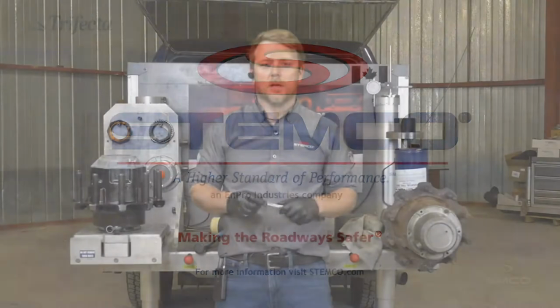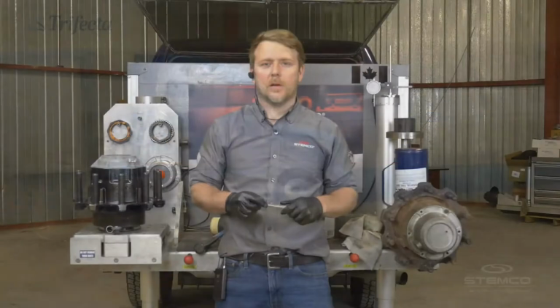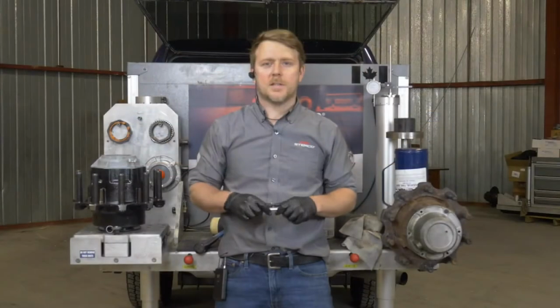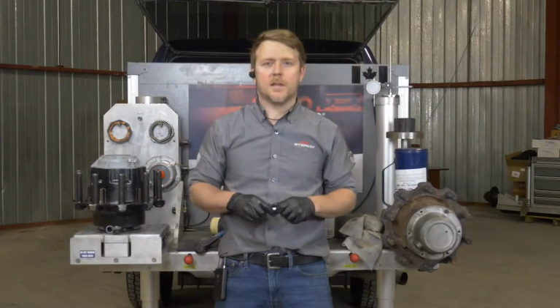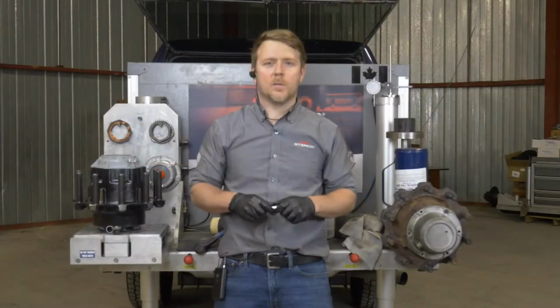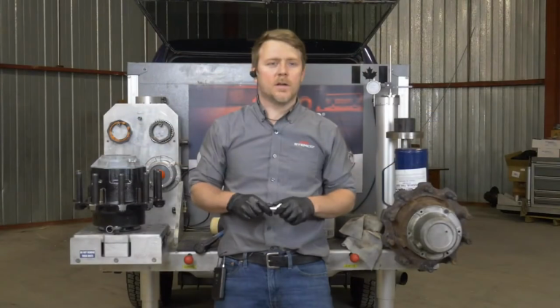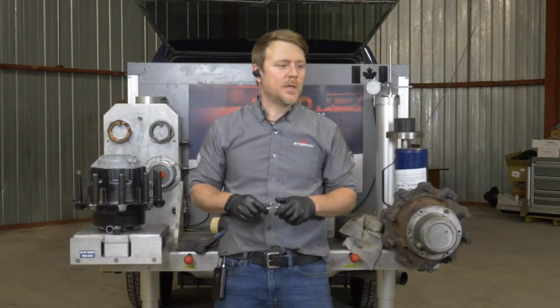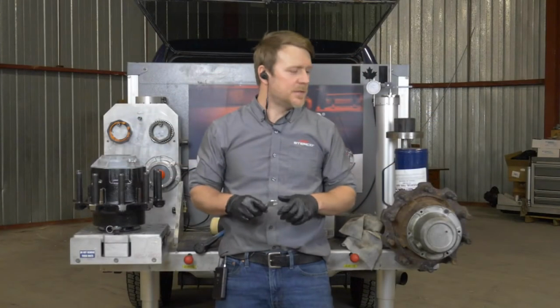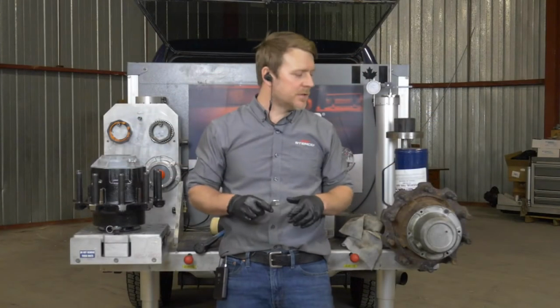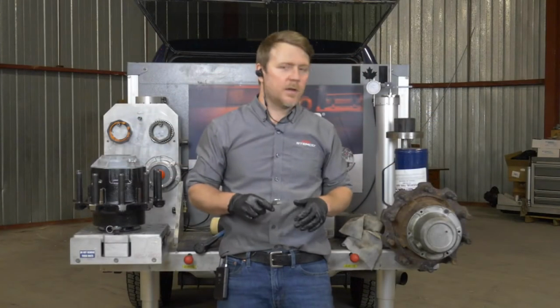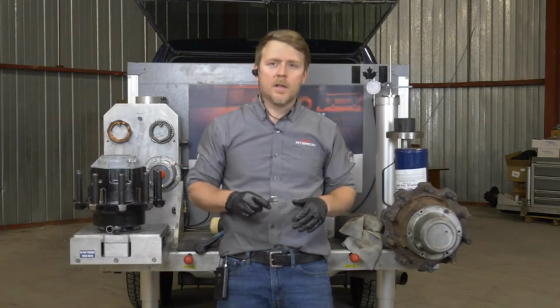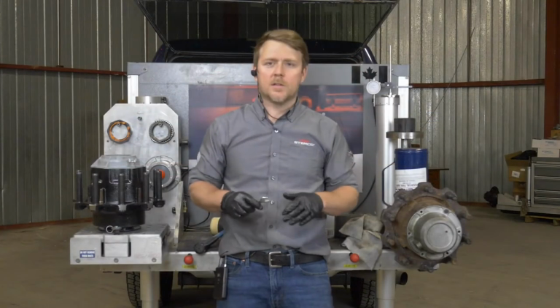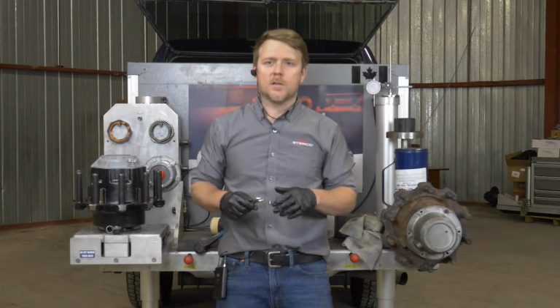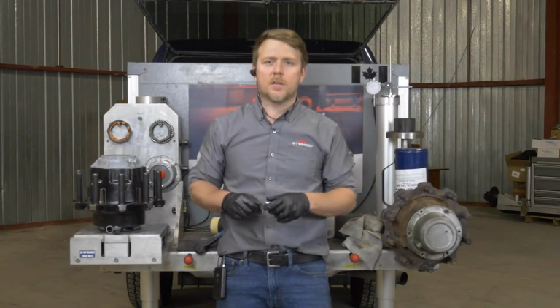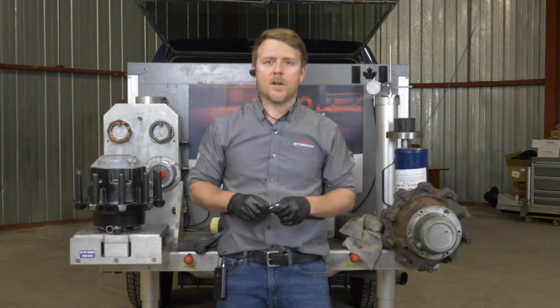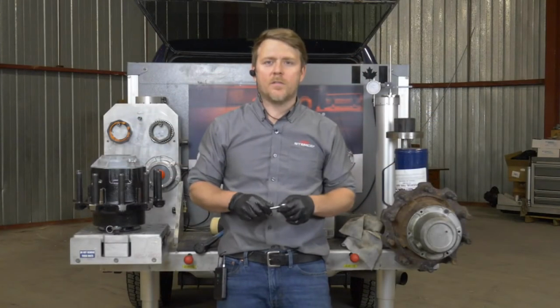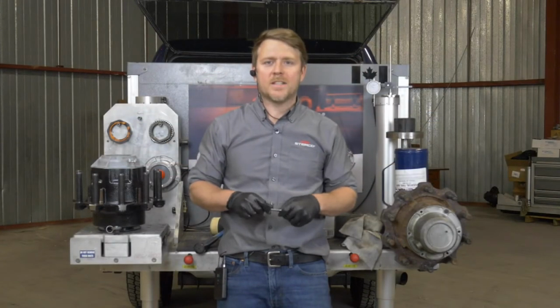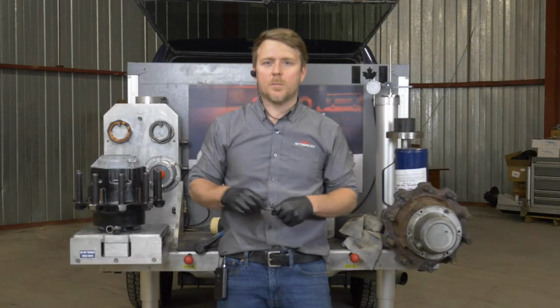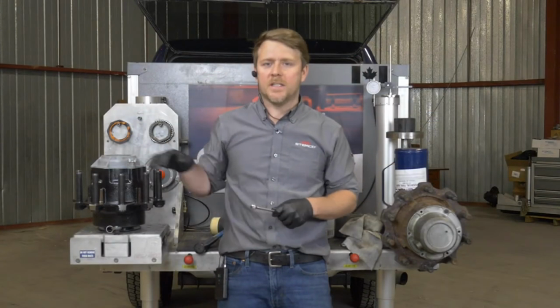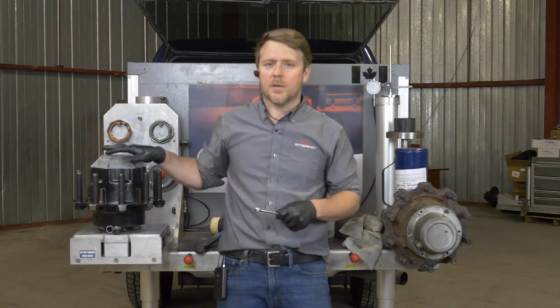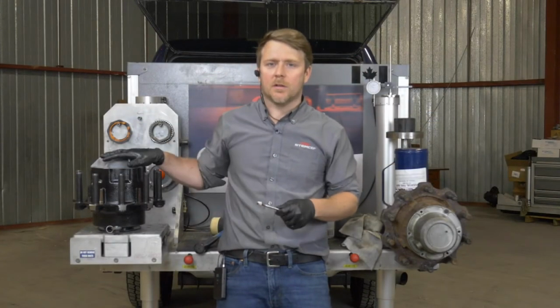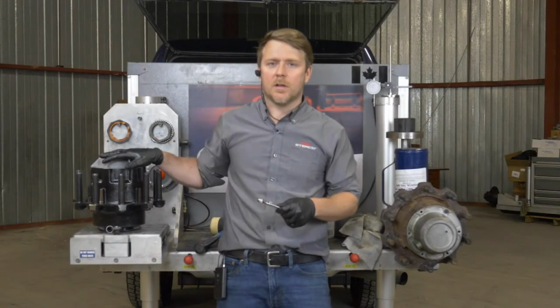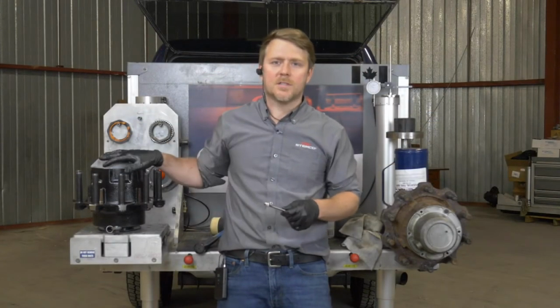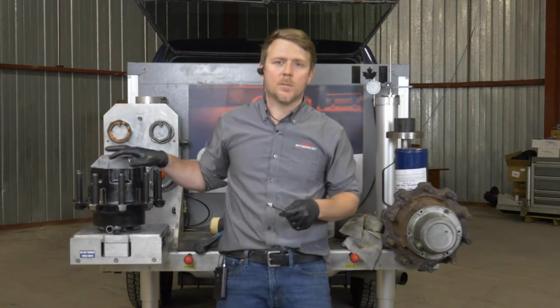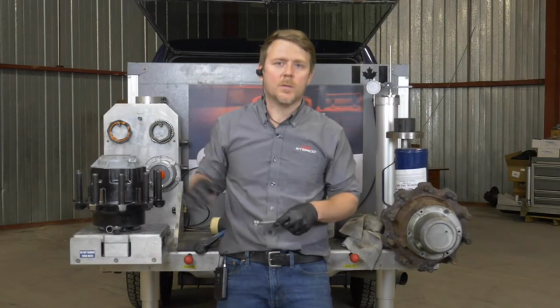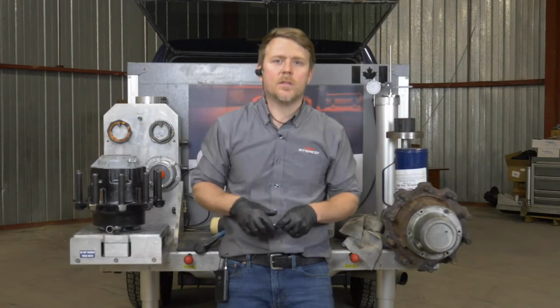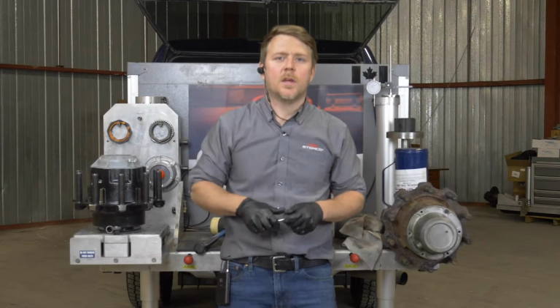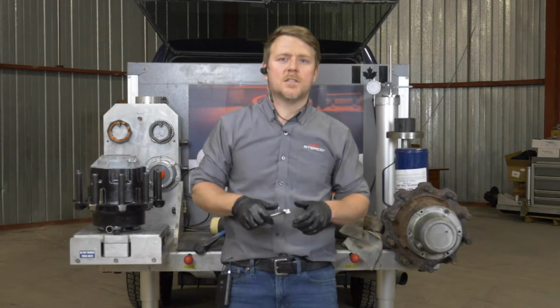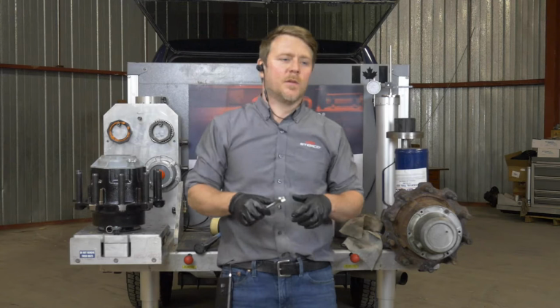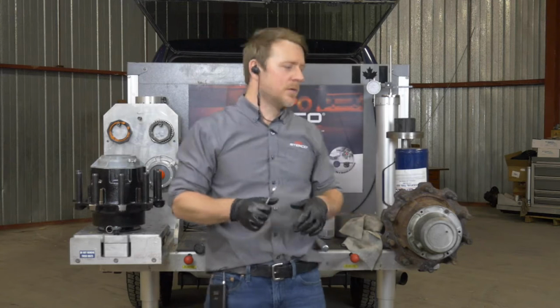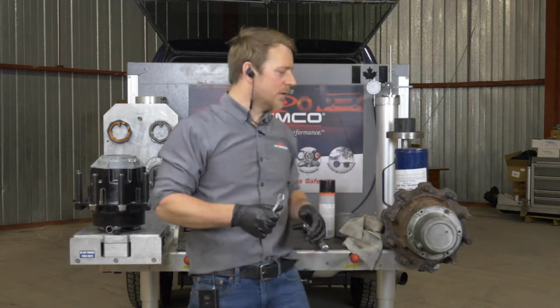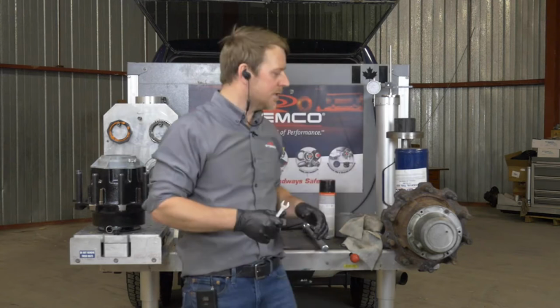Today we're going to demonstrate installing the Trifecta P-Spindle hub assembly with semi-fluid grease.